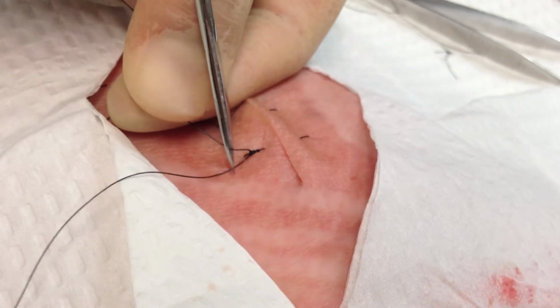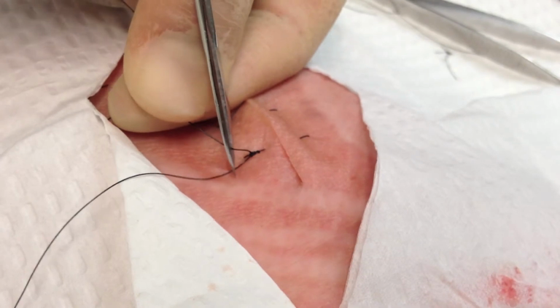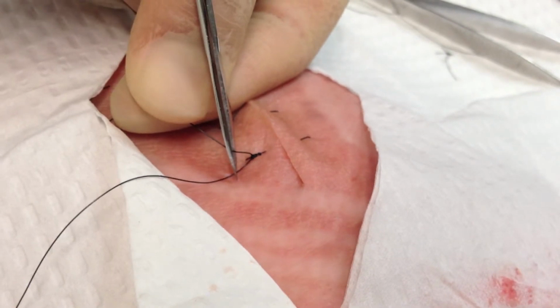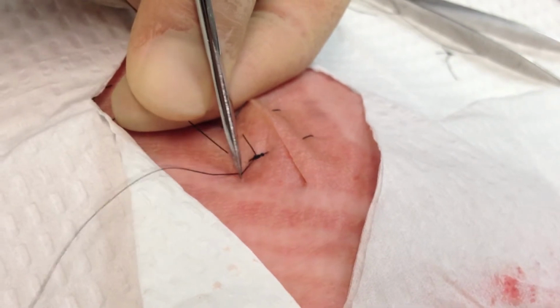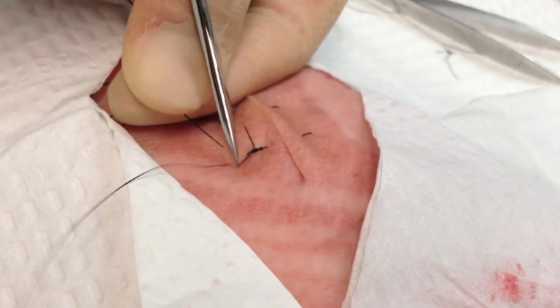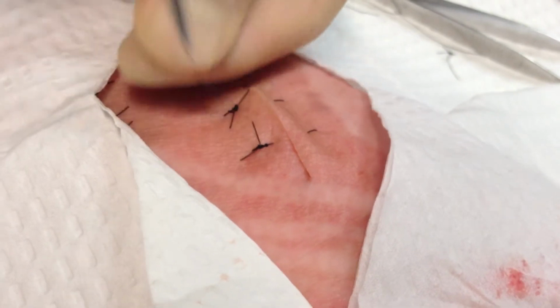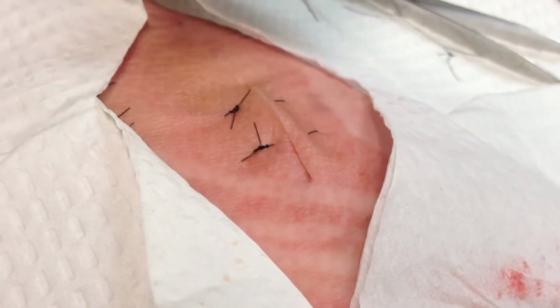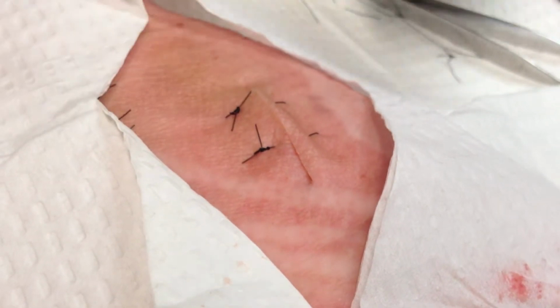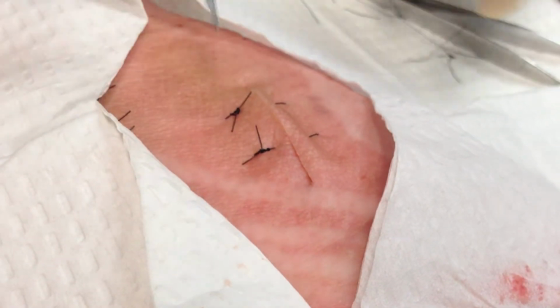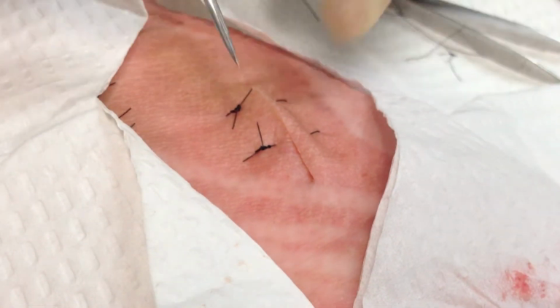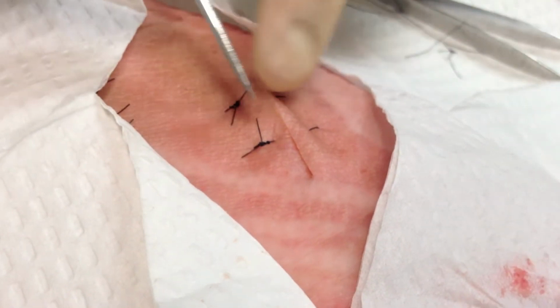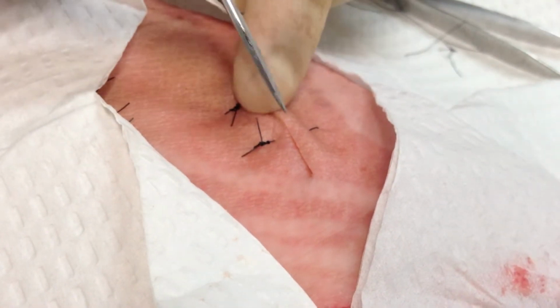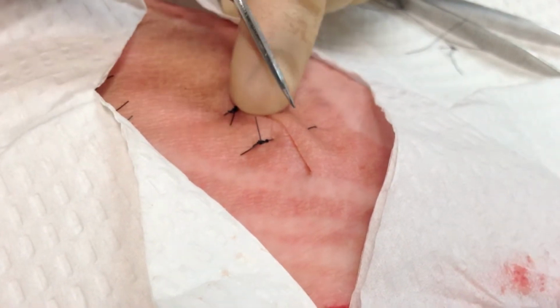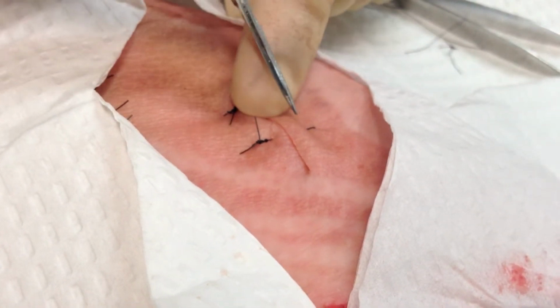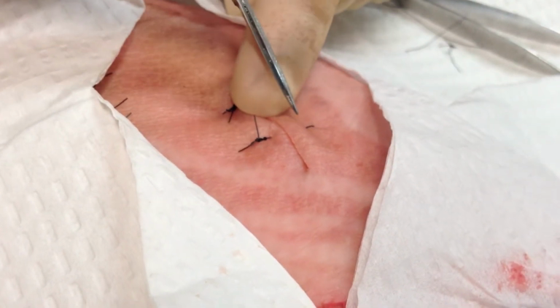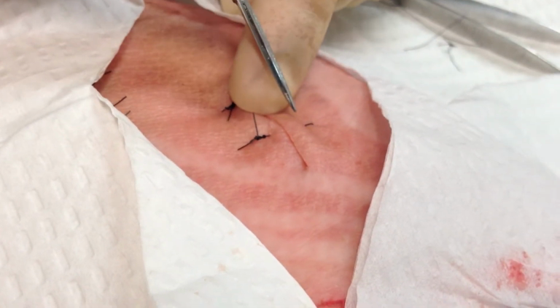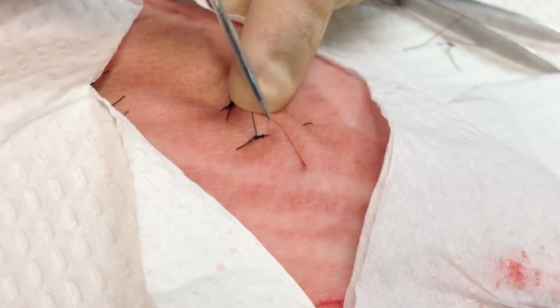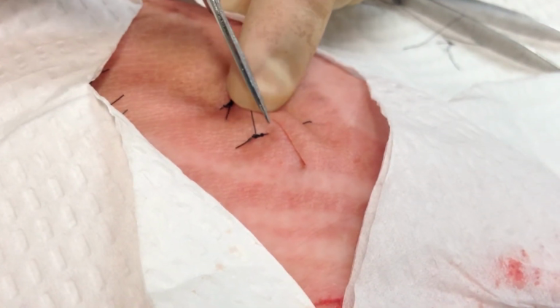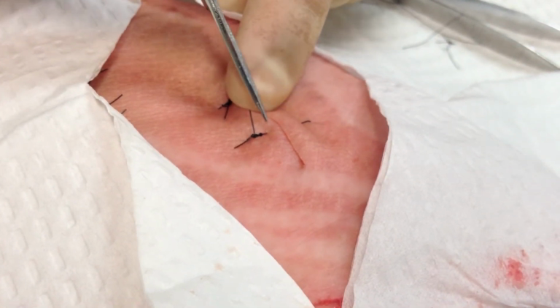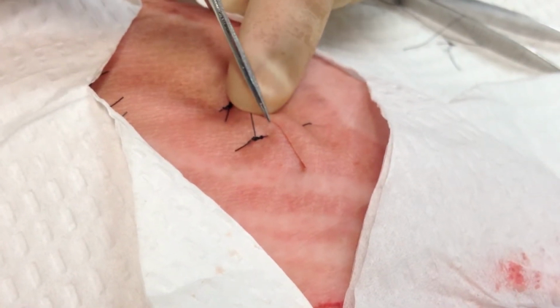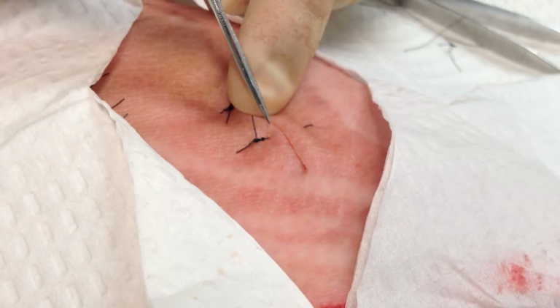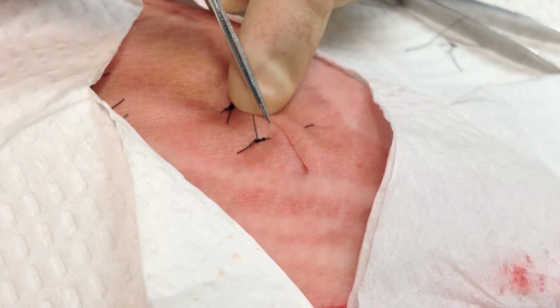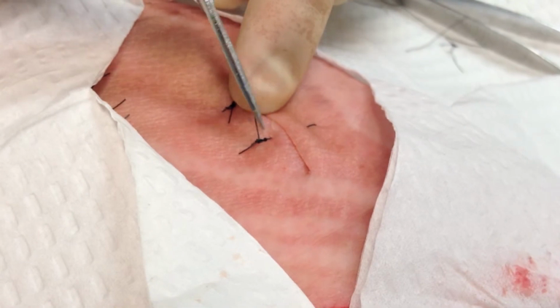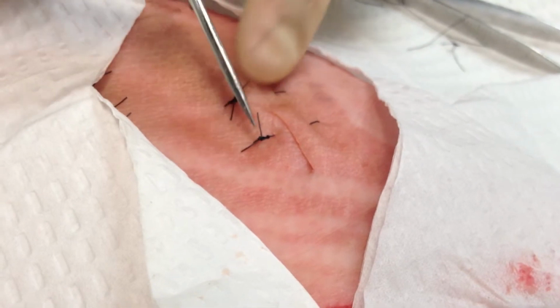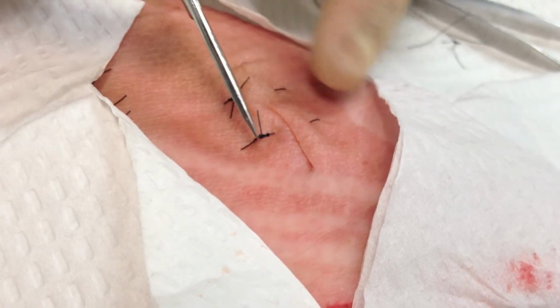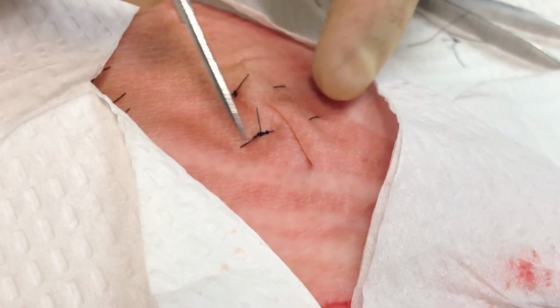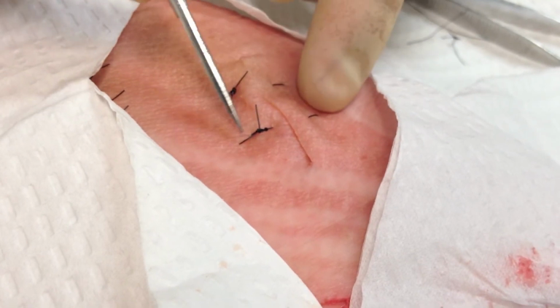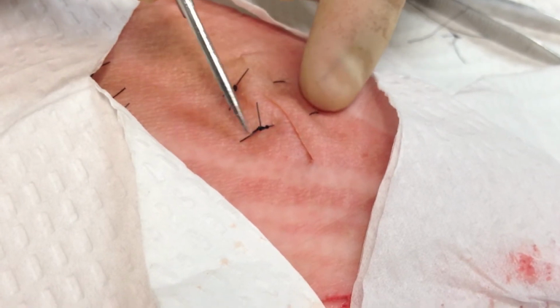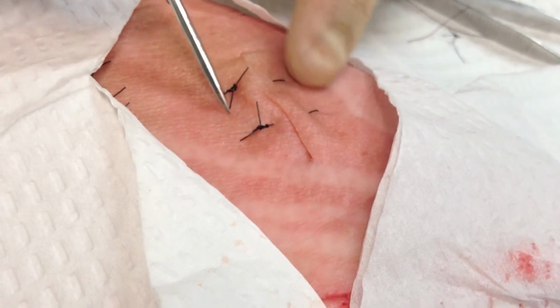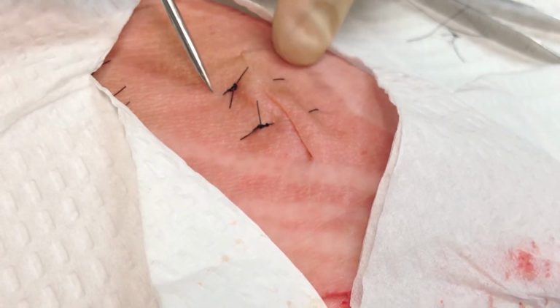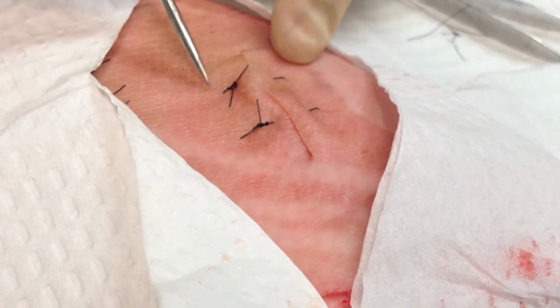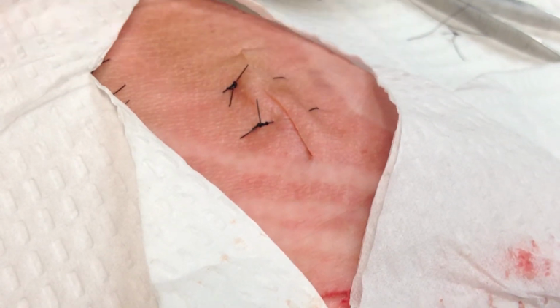It's a good technique. You can use it in conjunction with simple interrupted sutures or with horizontal mattress sutures, which we'll demonstrate in a moment.